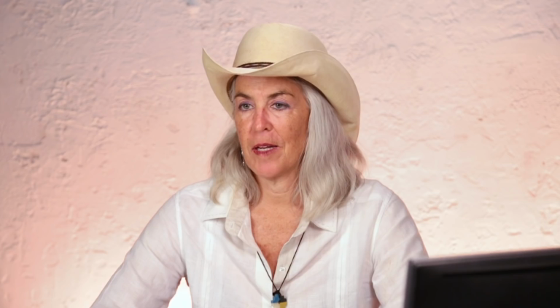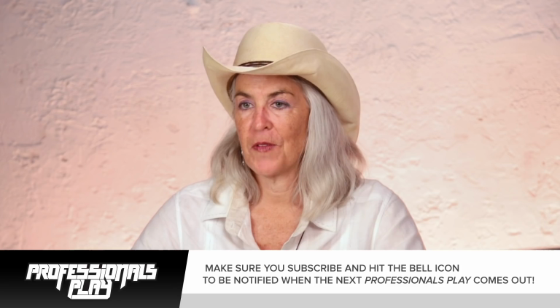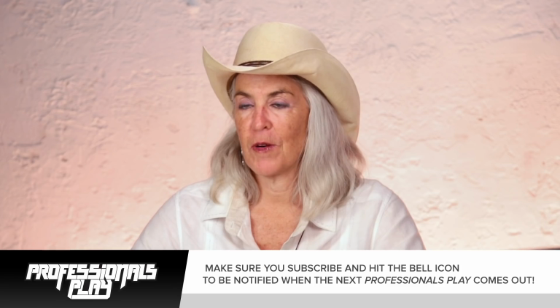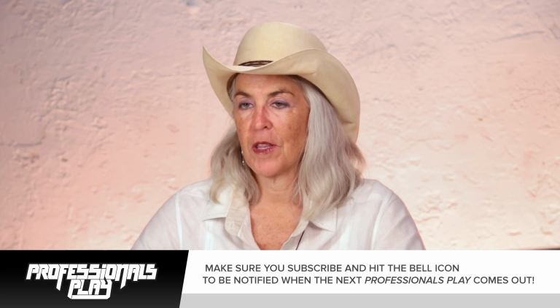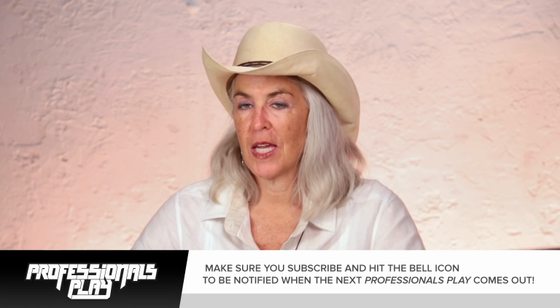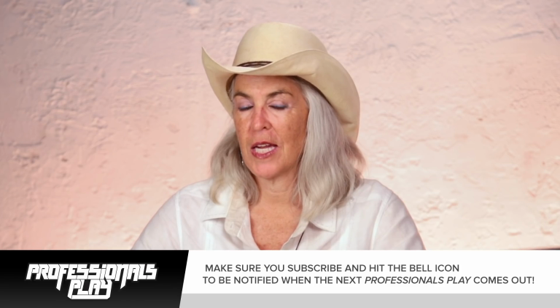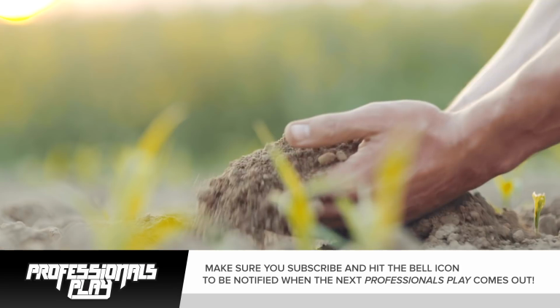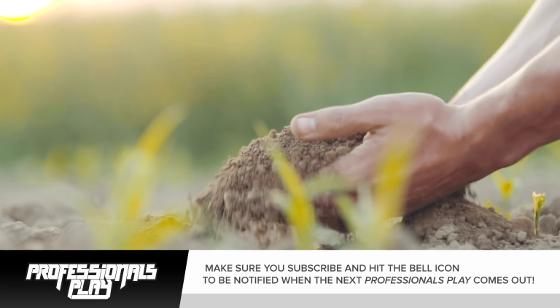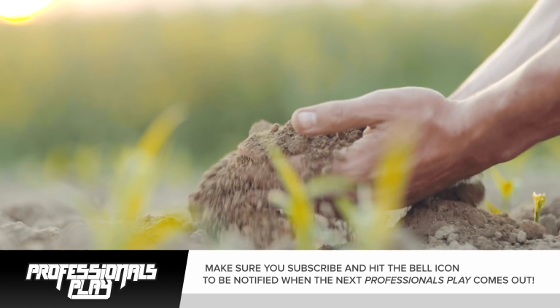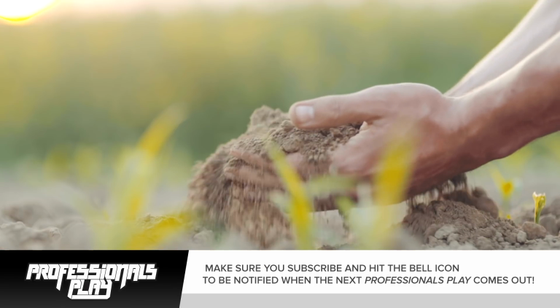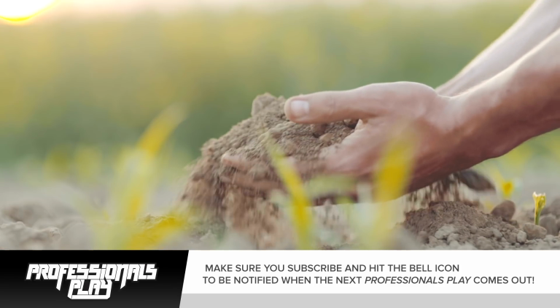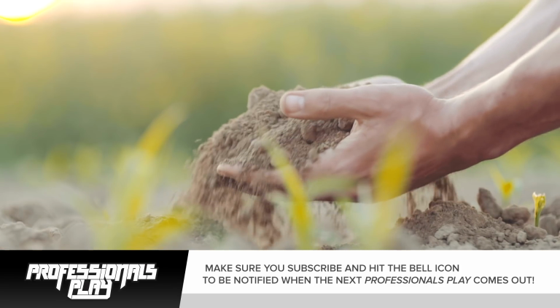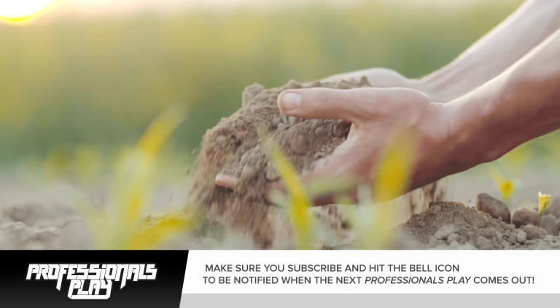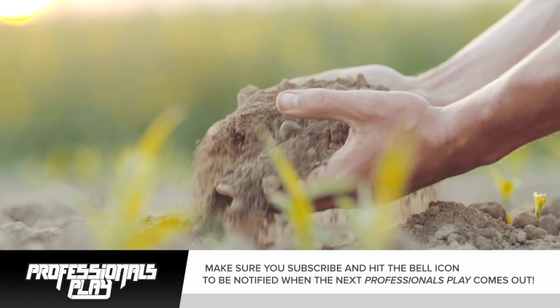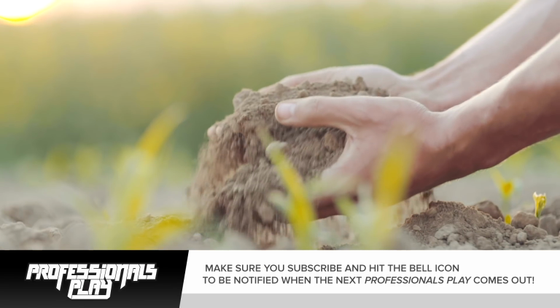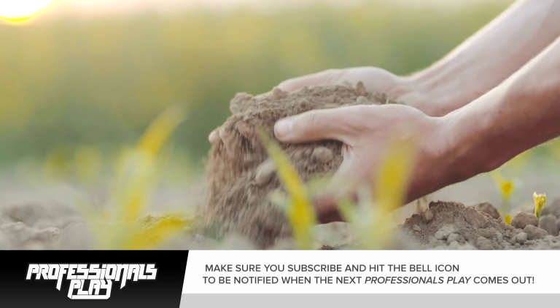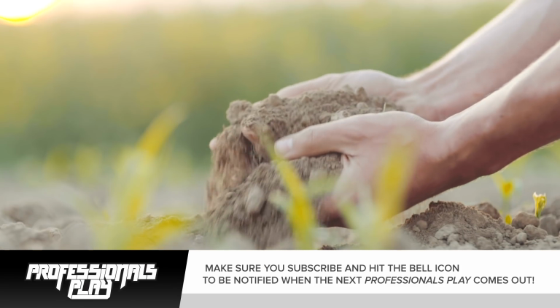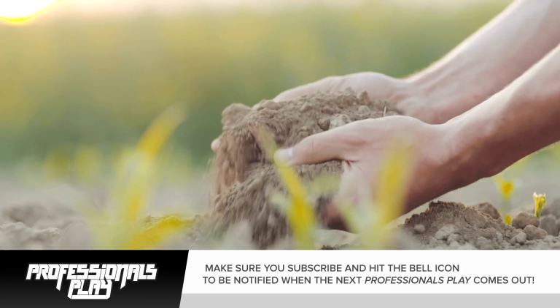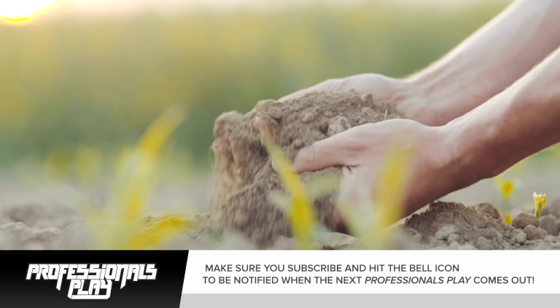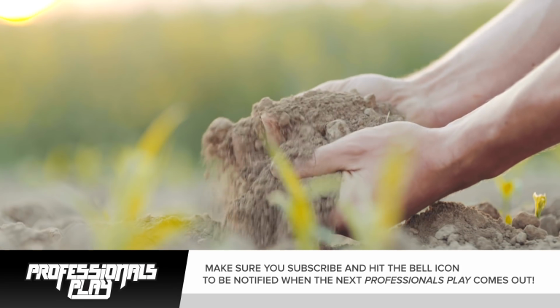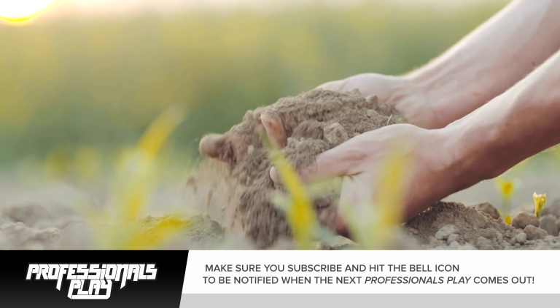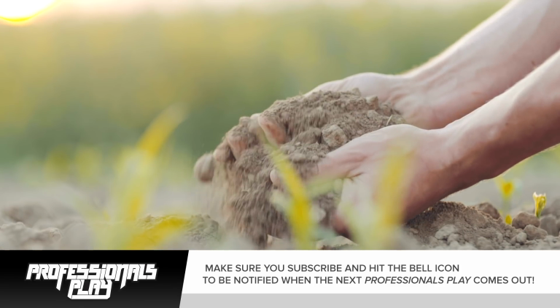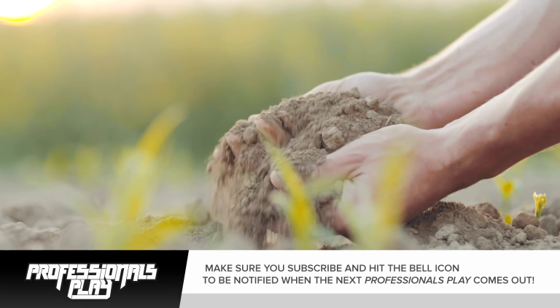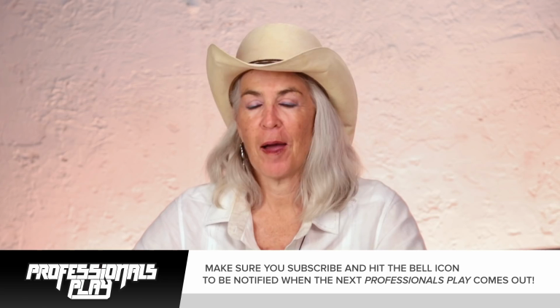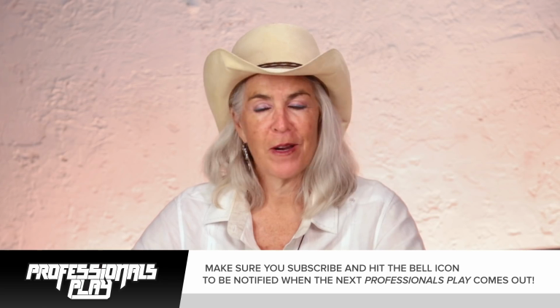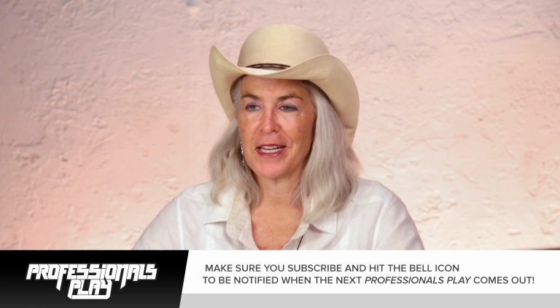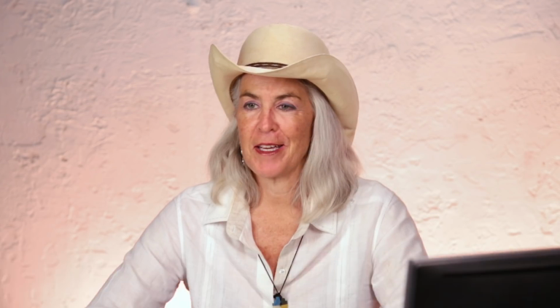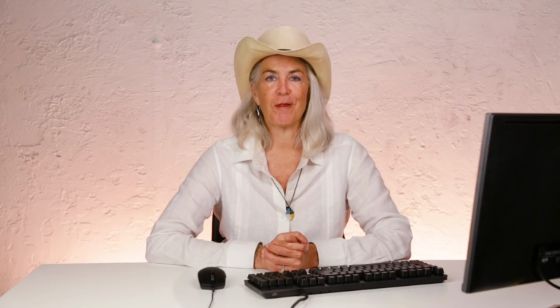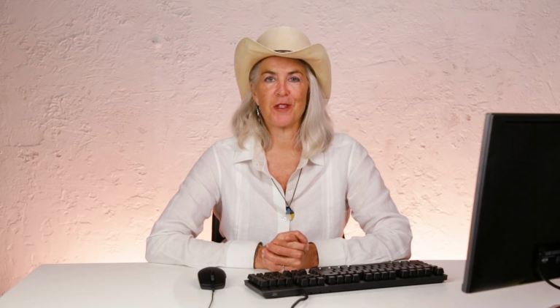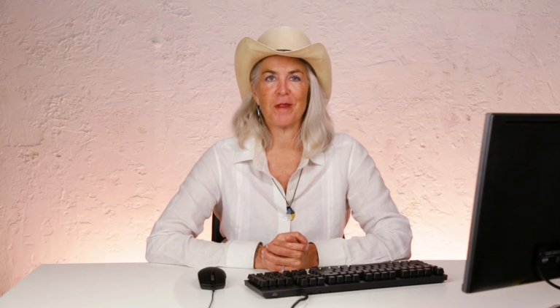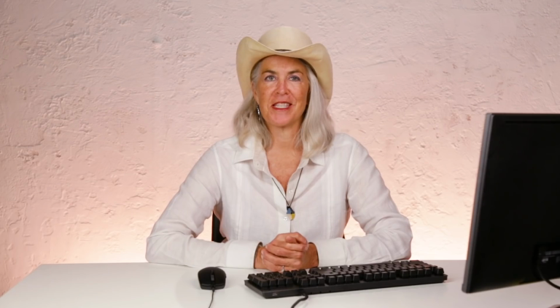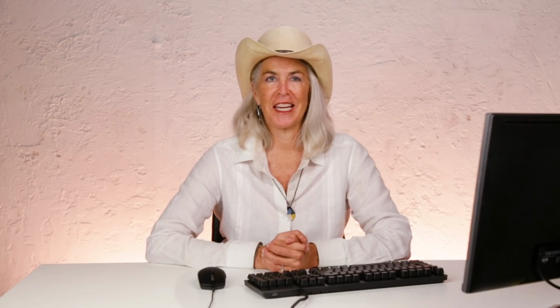My favorite thing is actually getting my hands dirty and having my hands in the soil. I'm ready to get going — show me this thing.